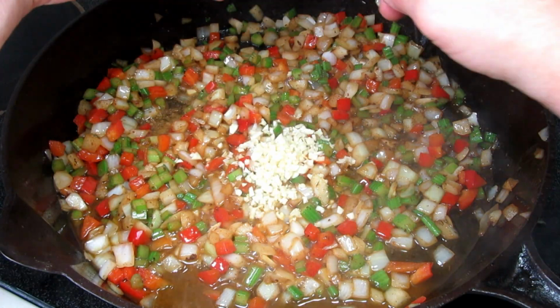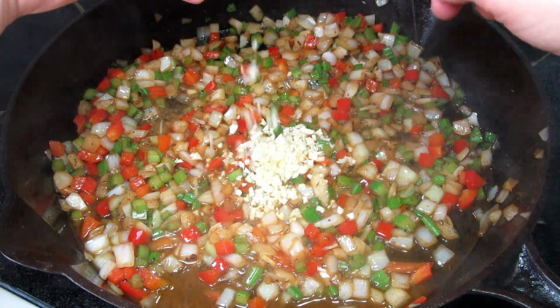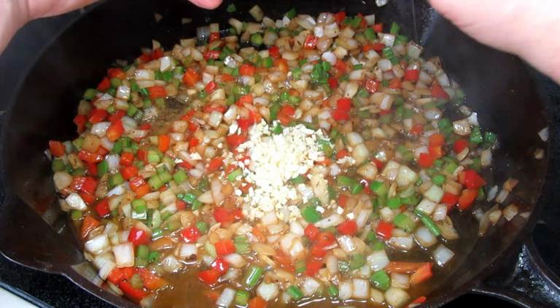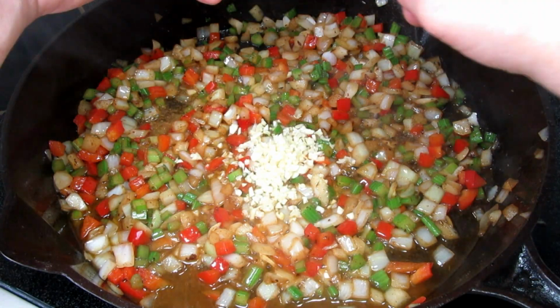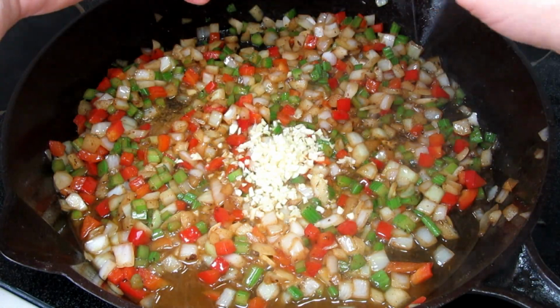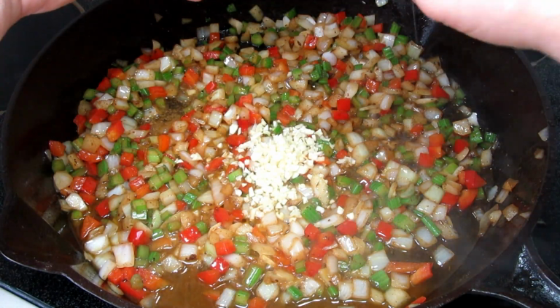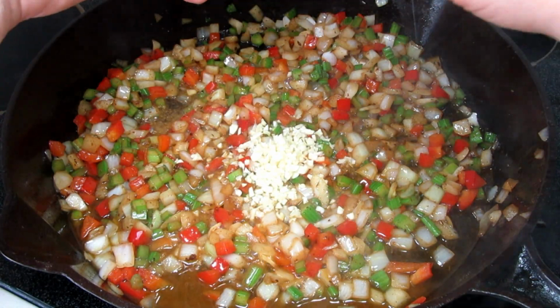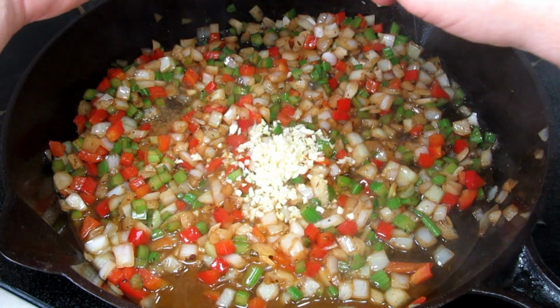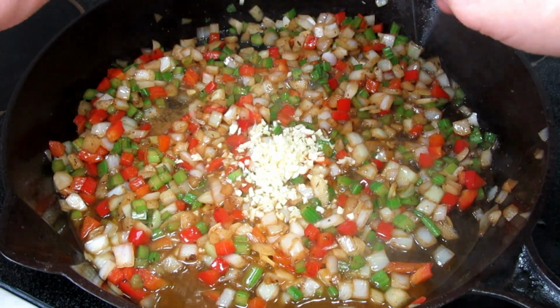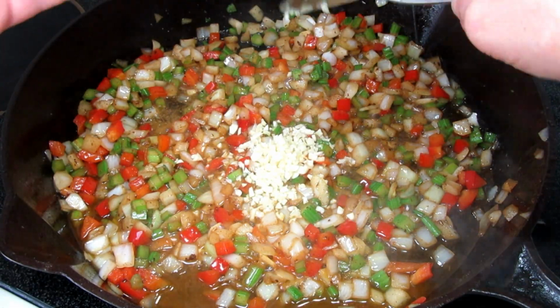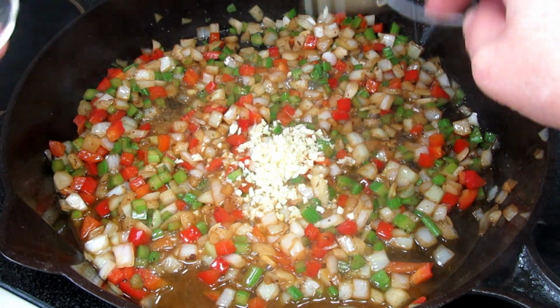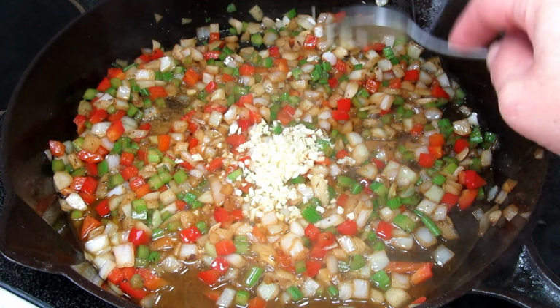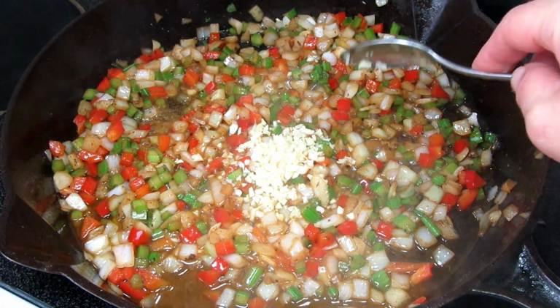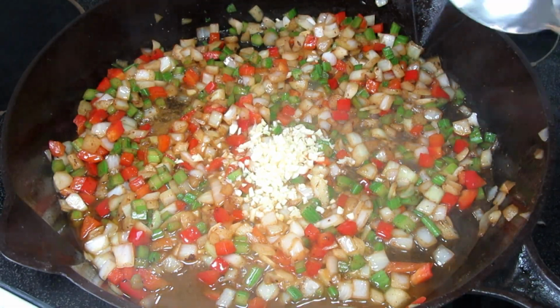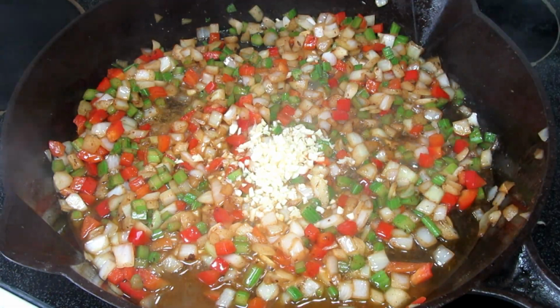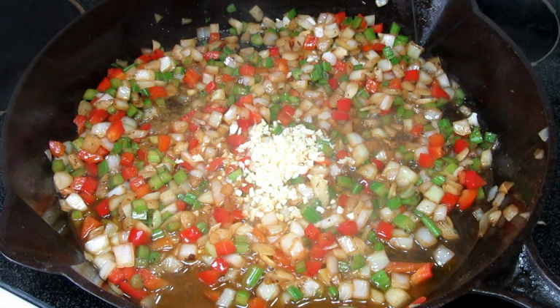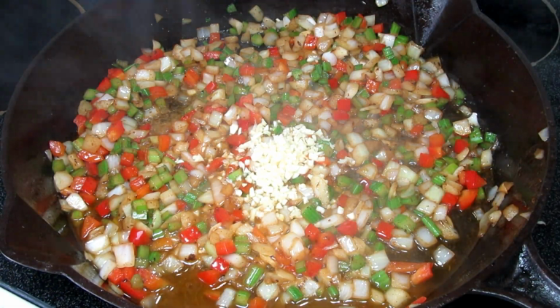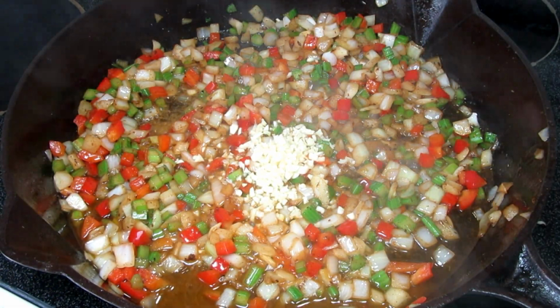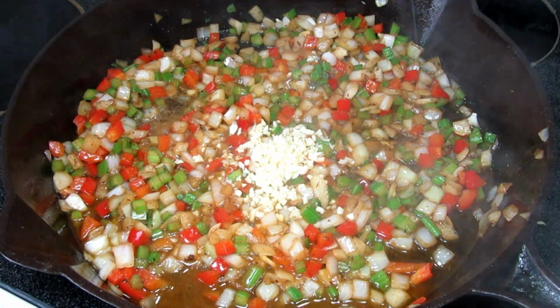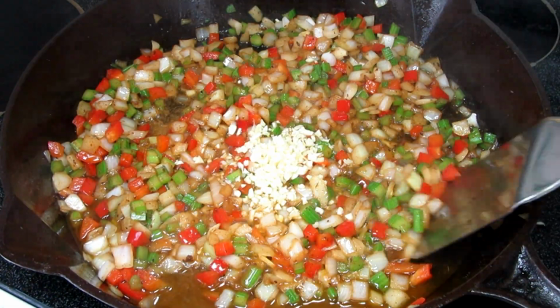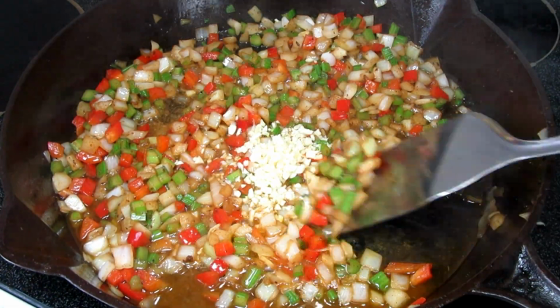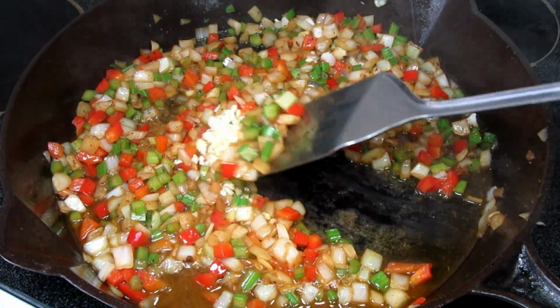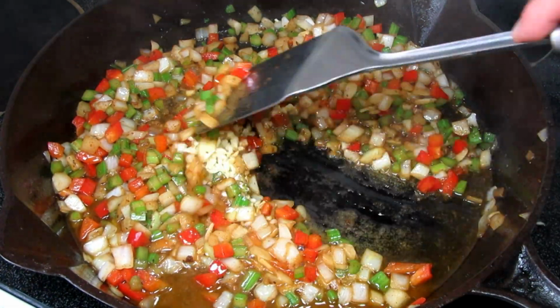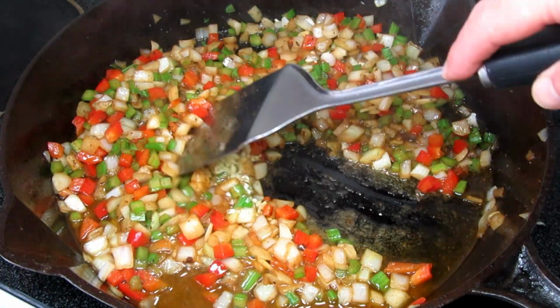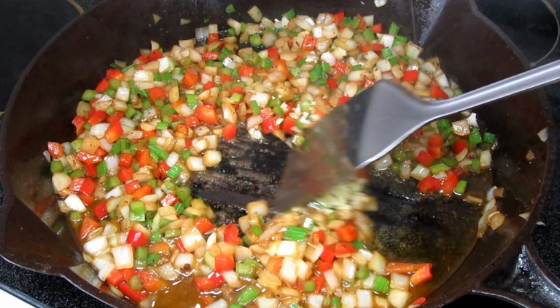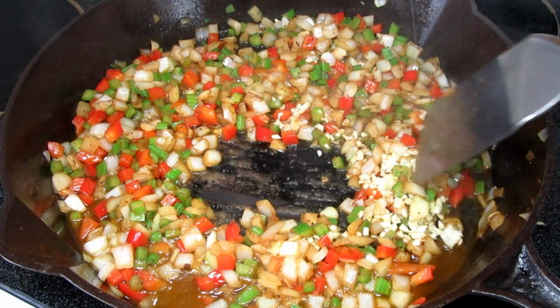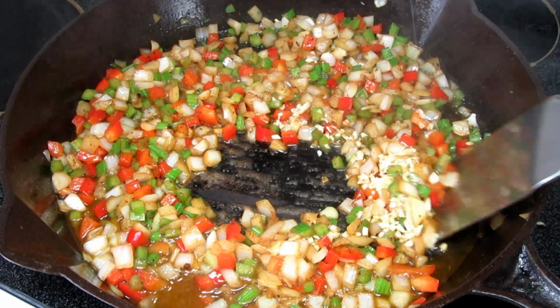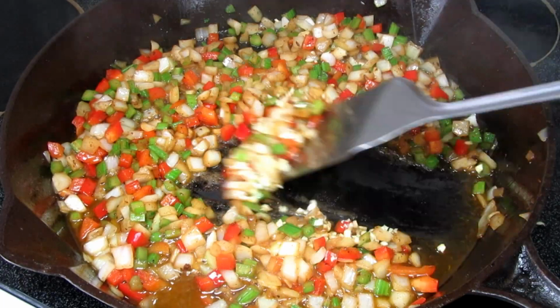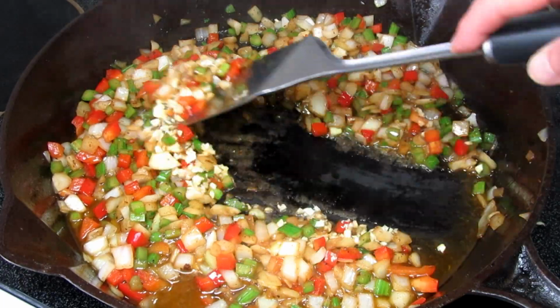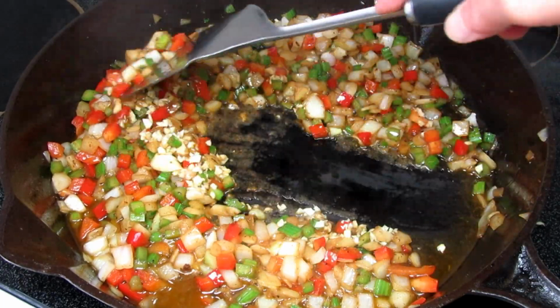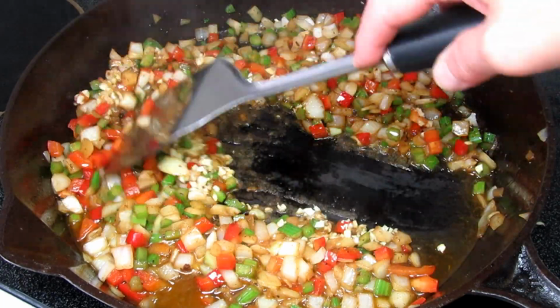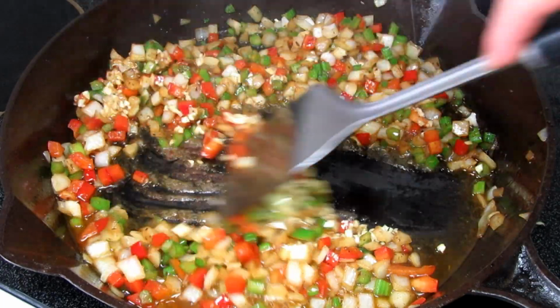Now I'm adding in a good tablespoon of minced garlic, cooking and stirring for another minute.